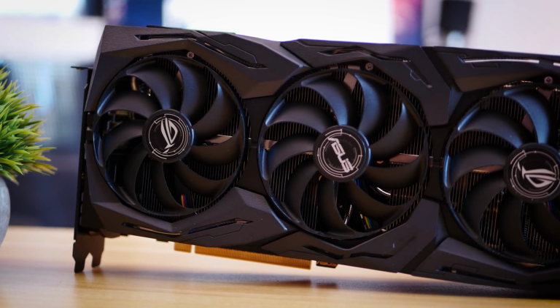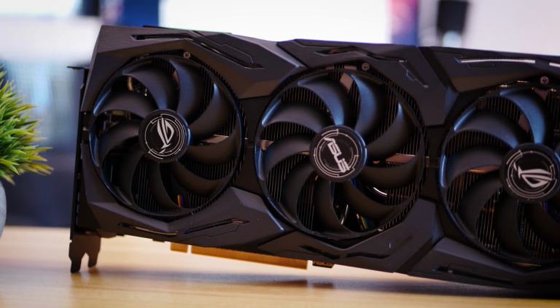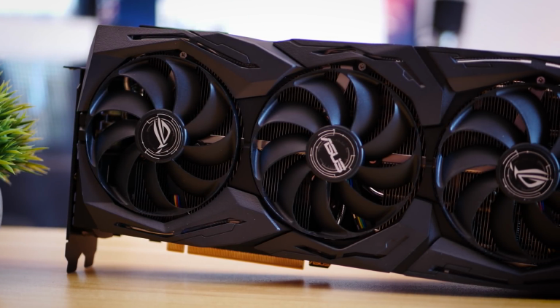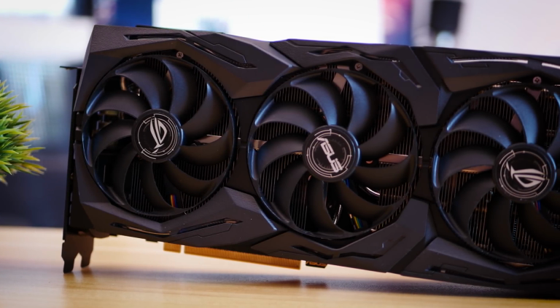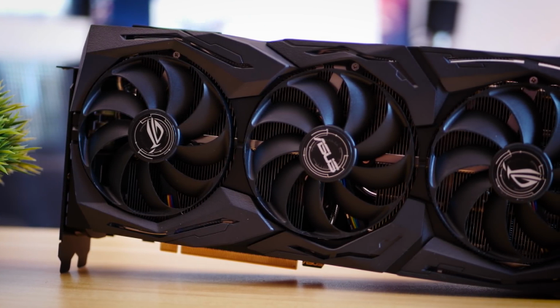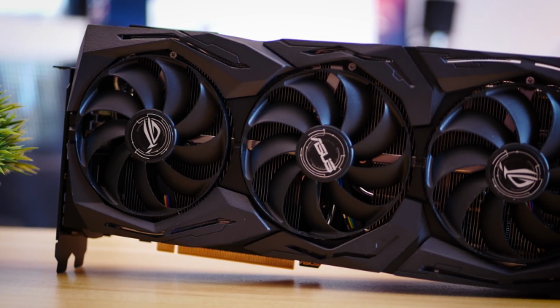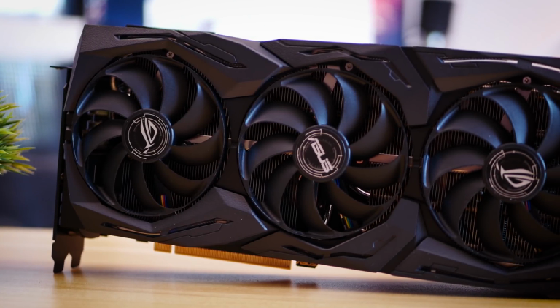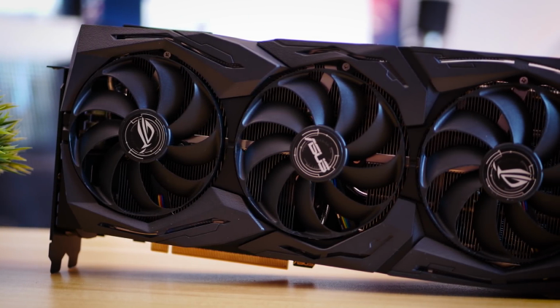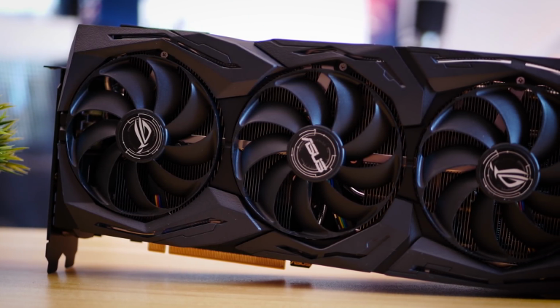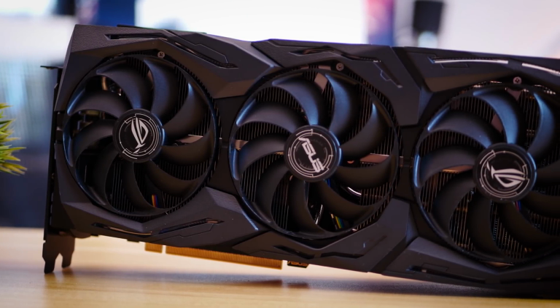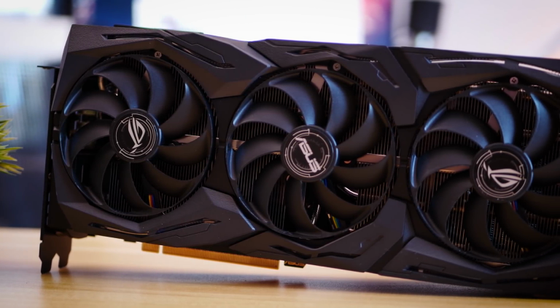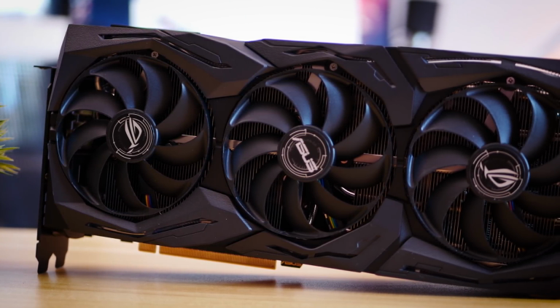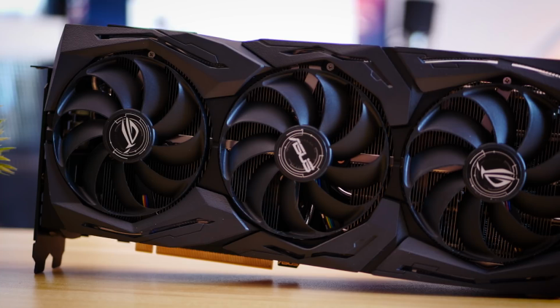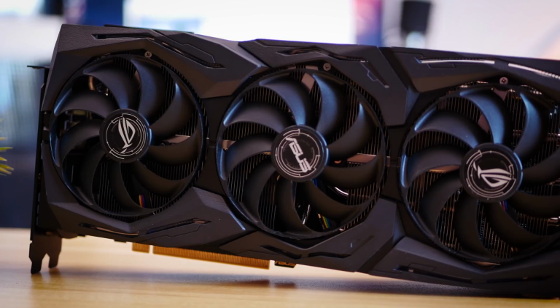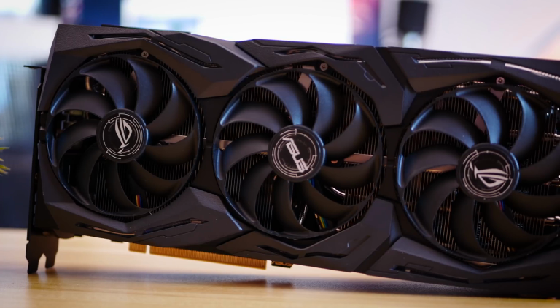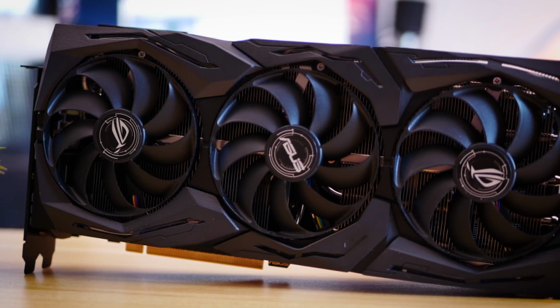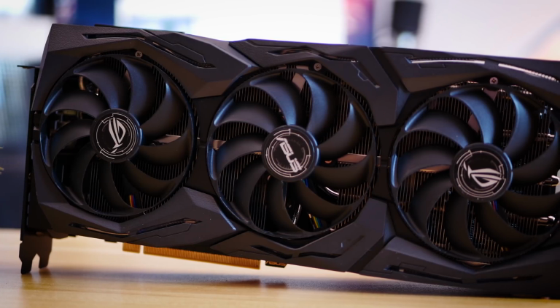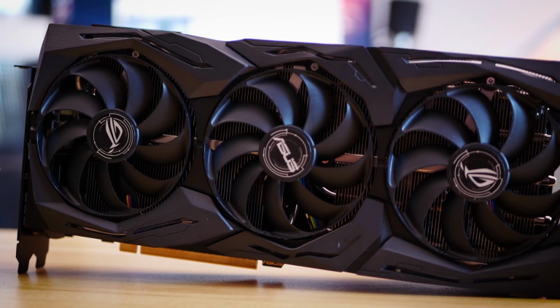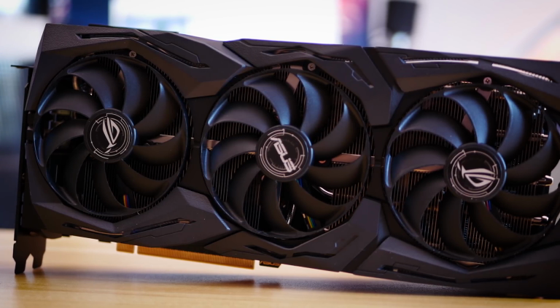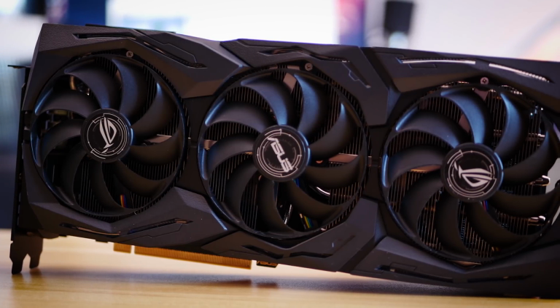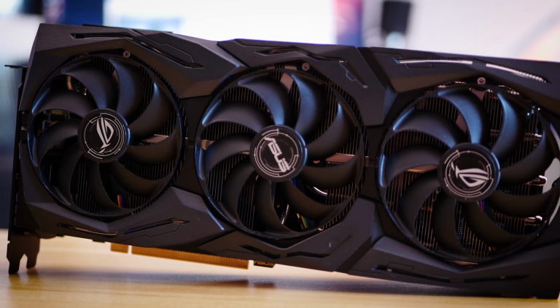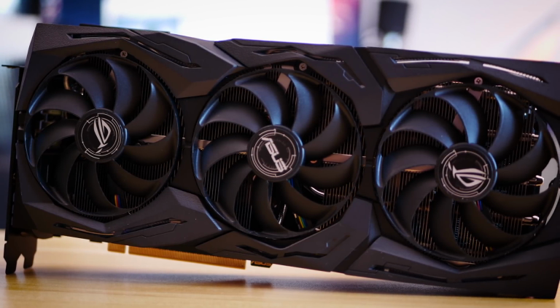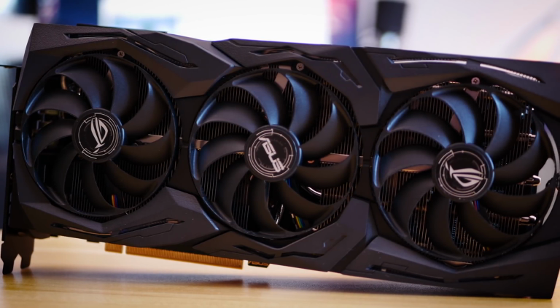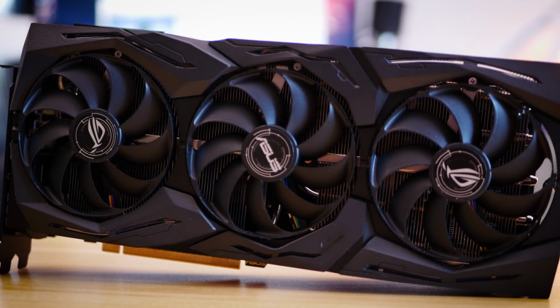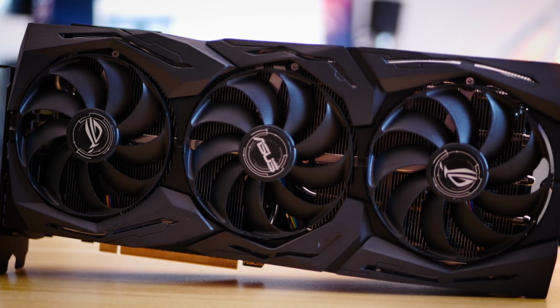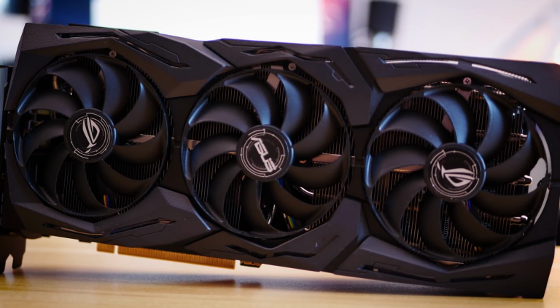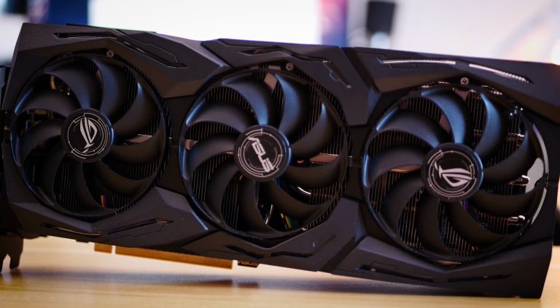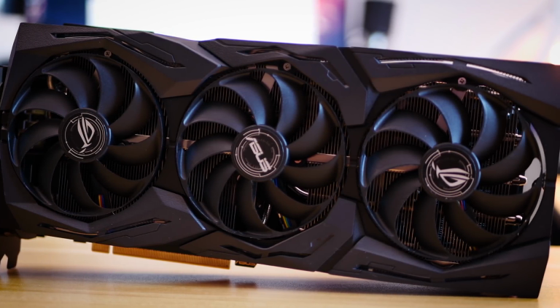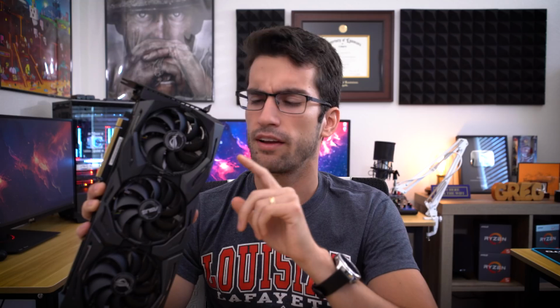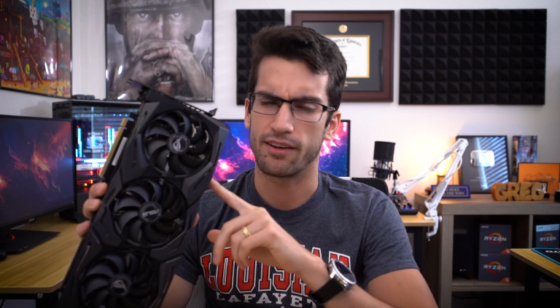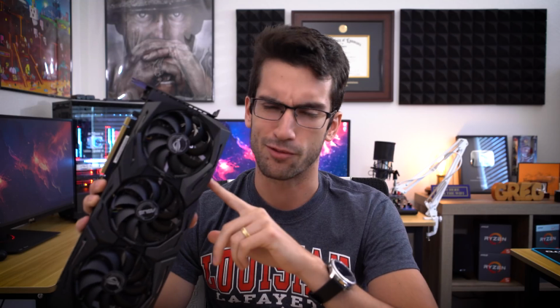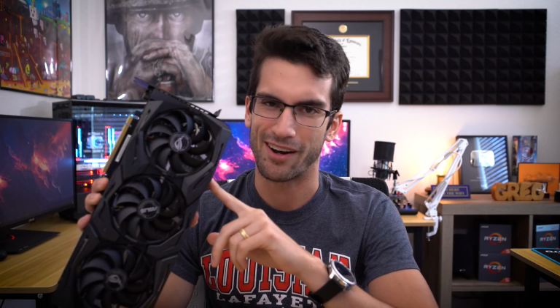But if you're considering an RTX 2080 for the time being, this one from ASUS is the one you should strongly consider, and here's why.